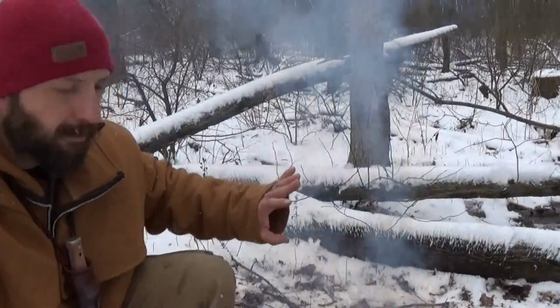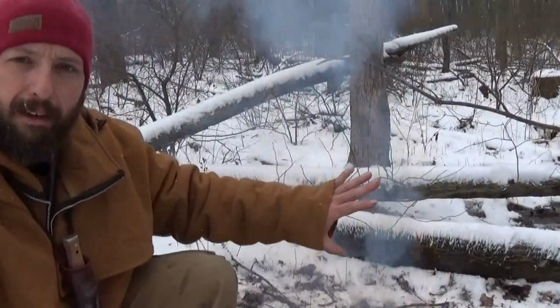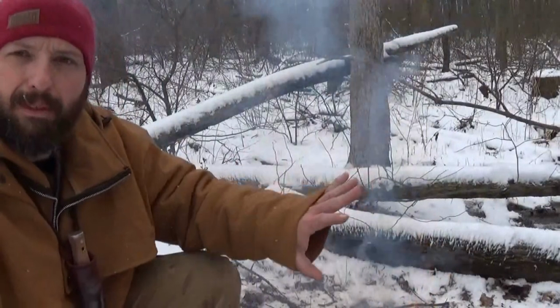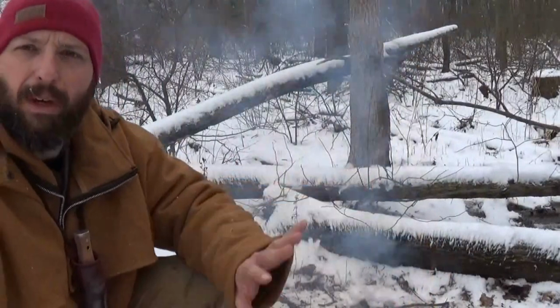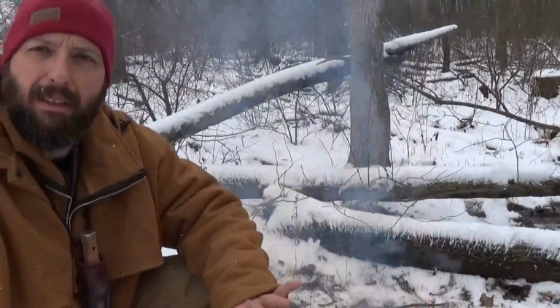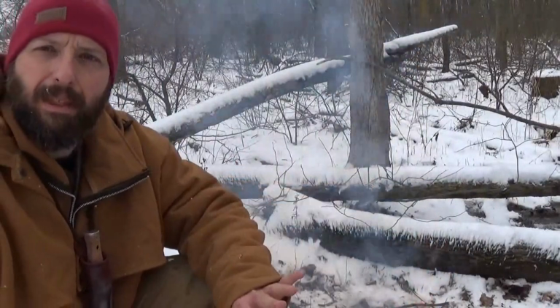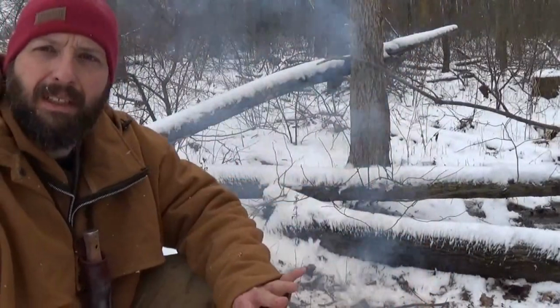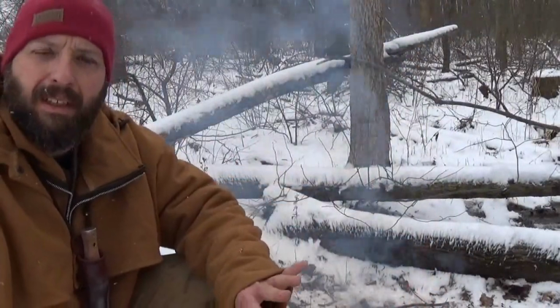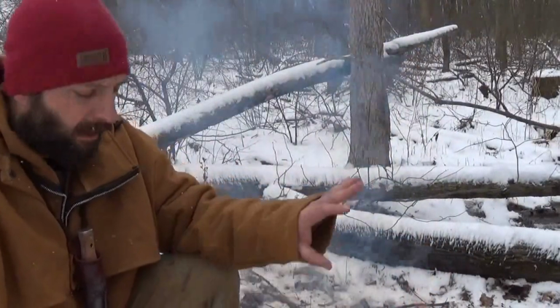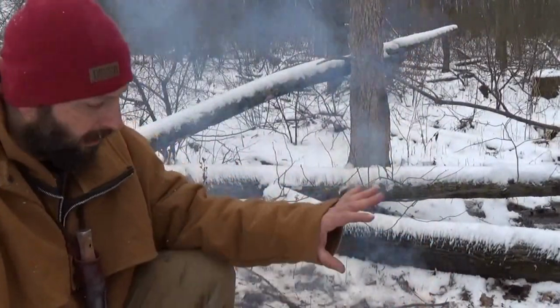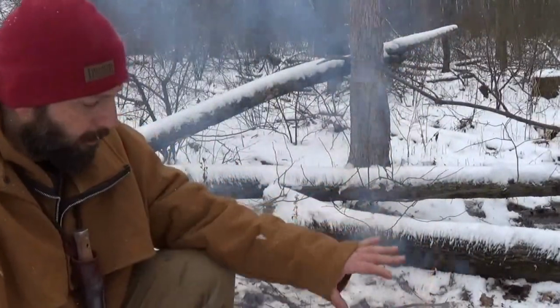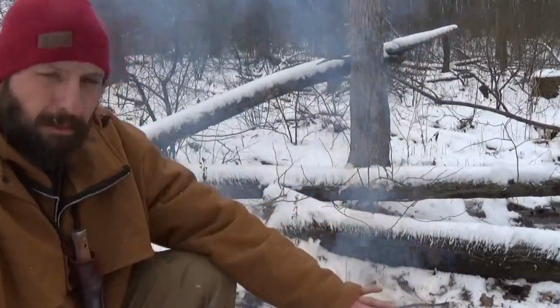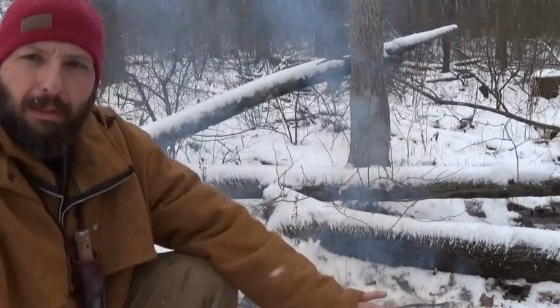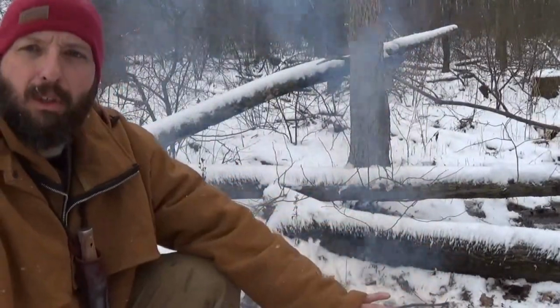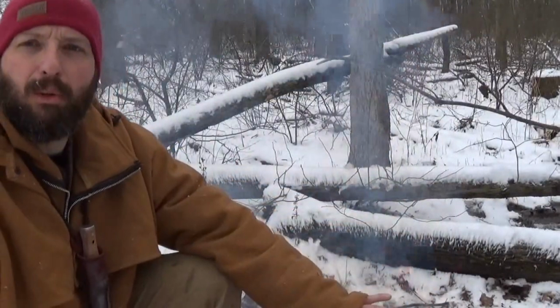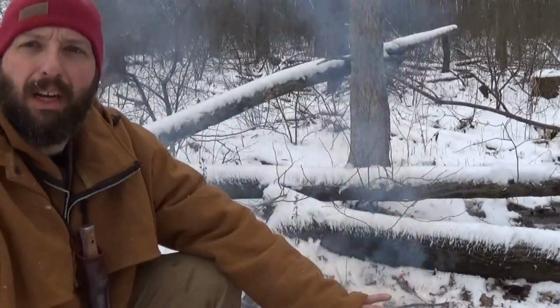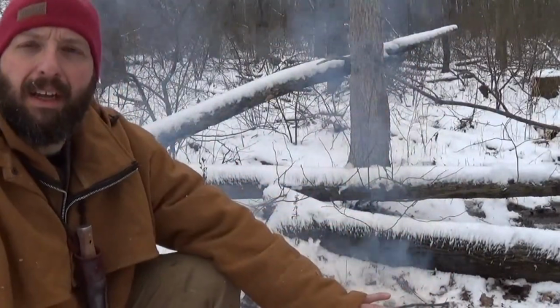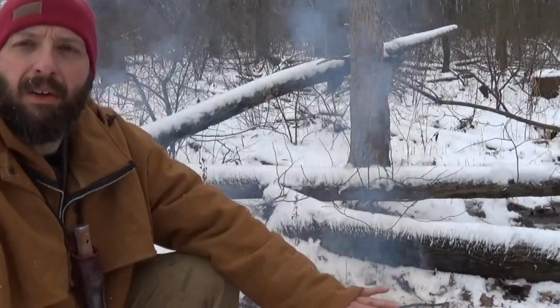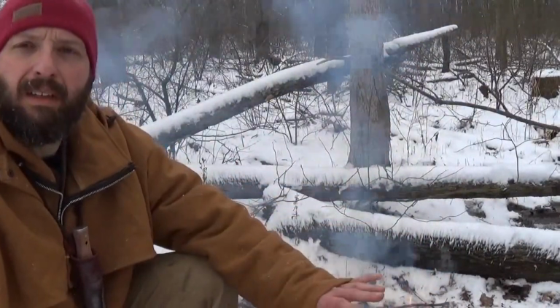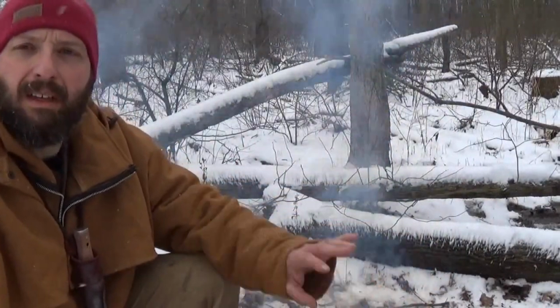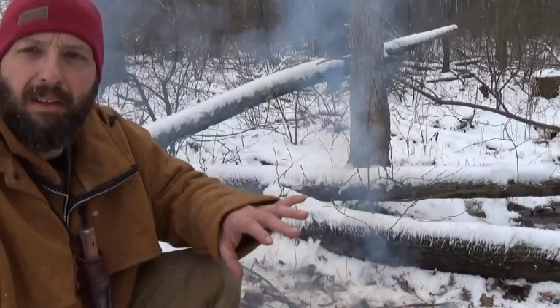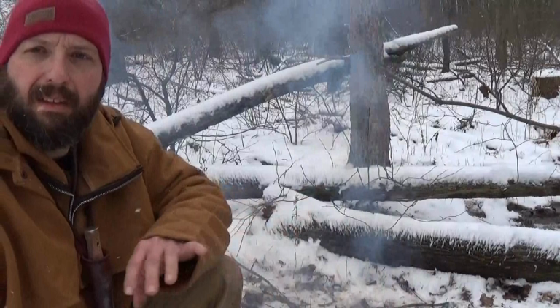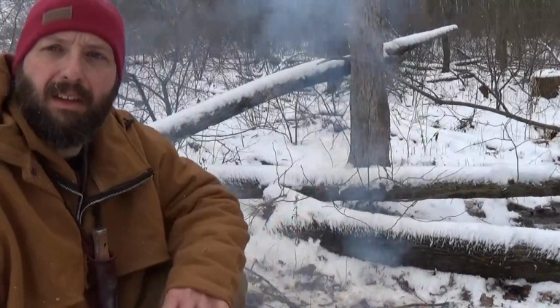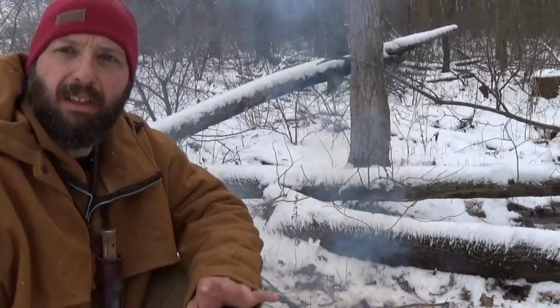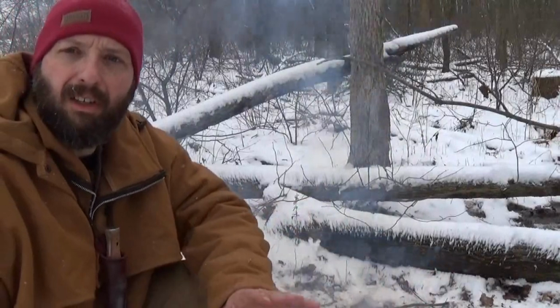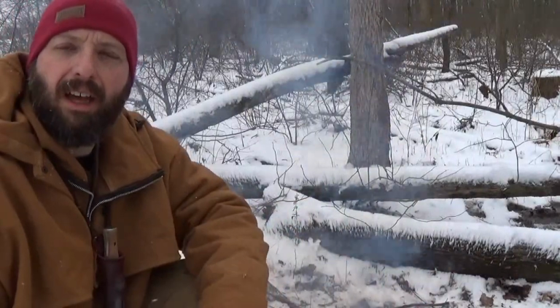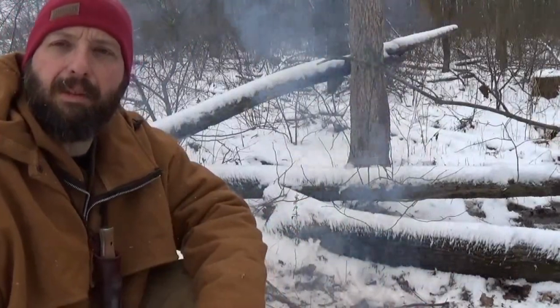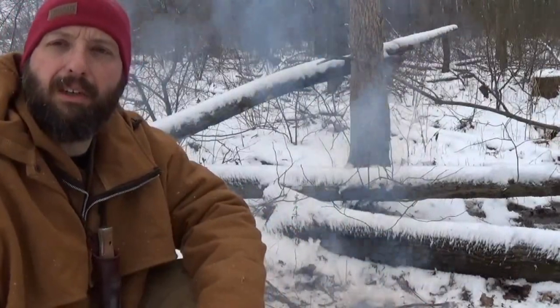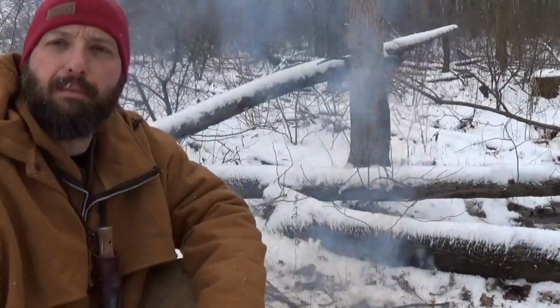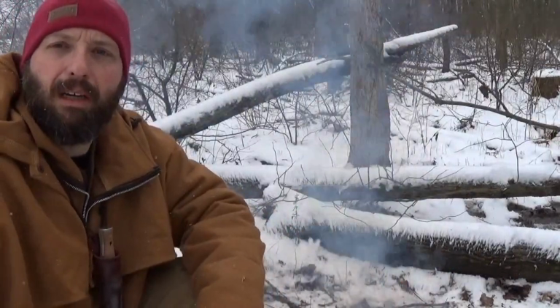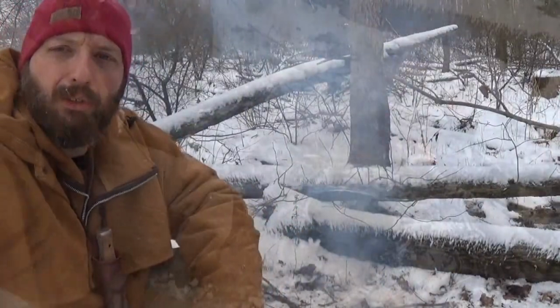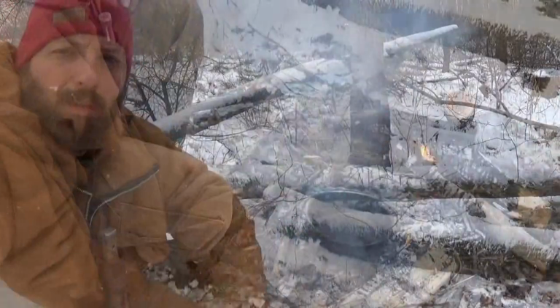I've got the fire built down to coals right now. Now that the lard is all hot, I'm going to go ahead and brown the squirrel.